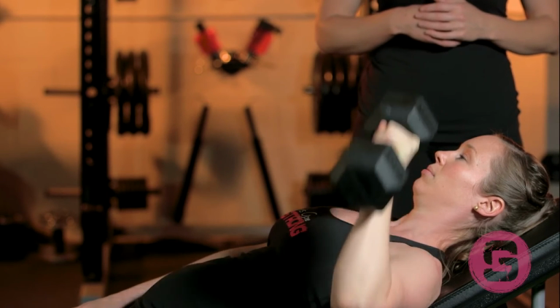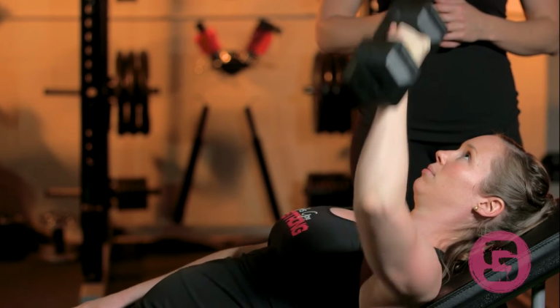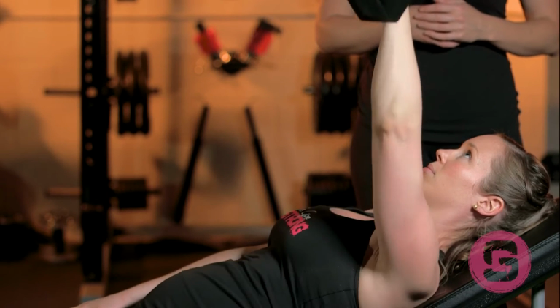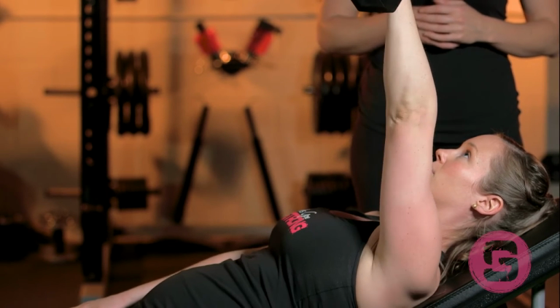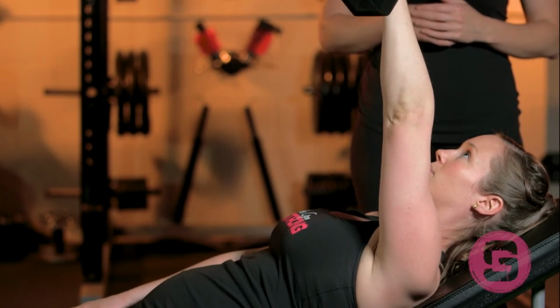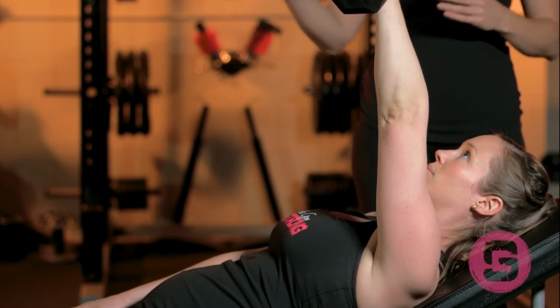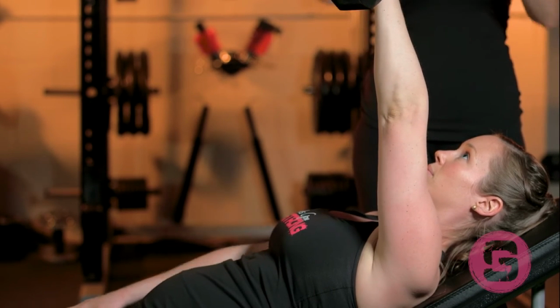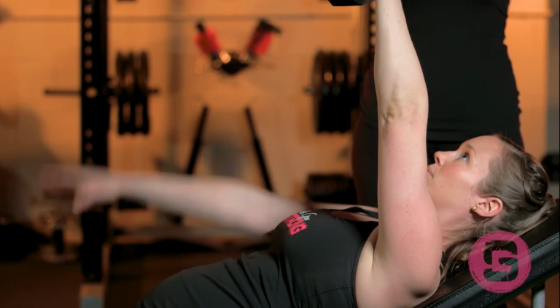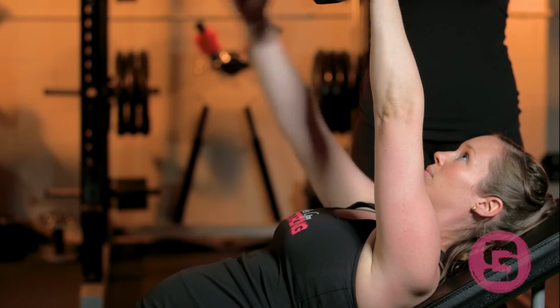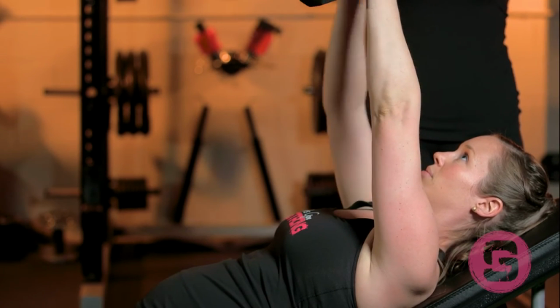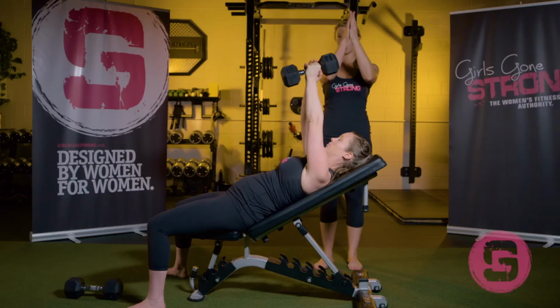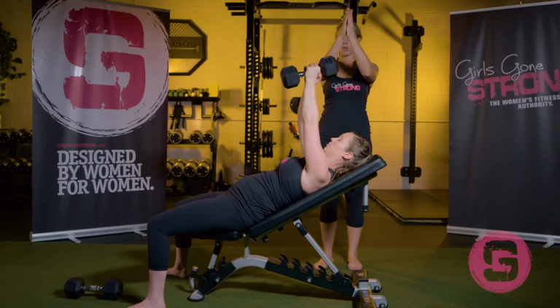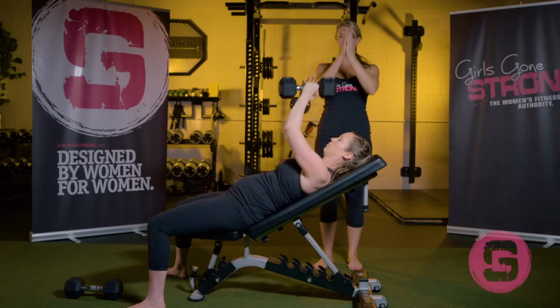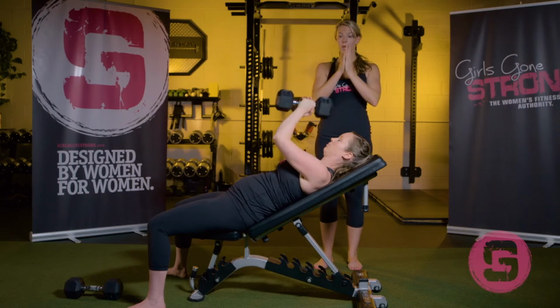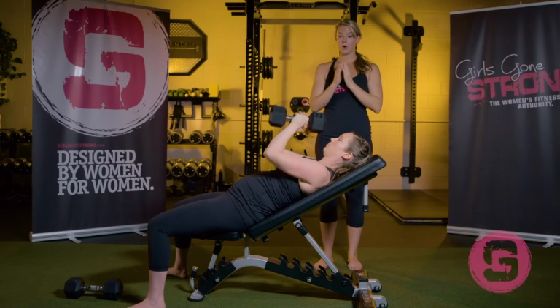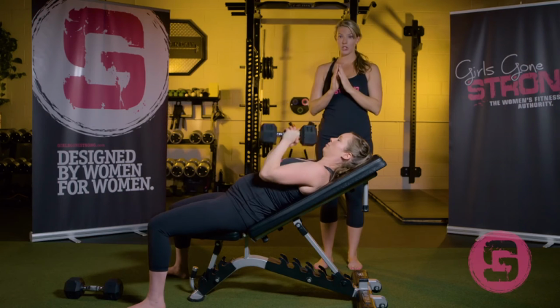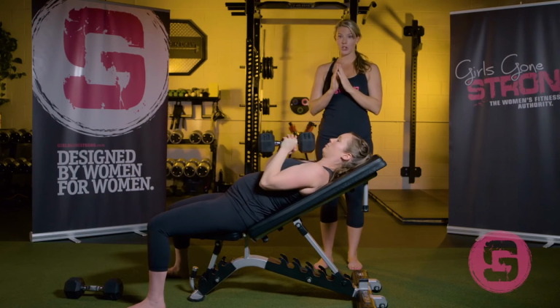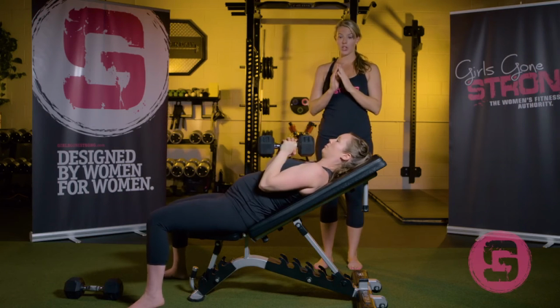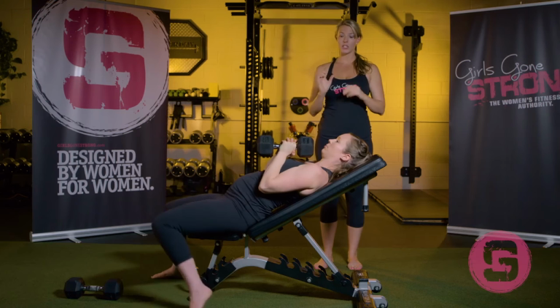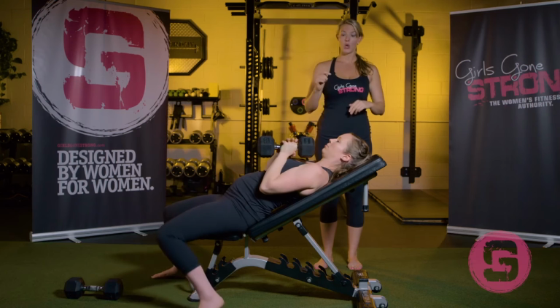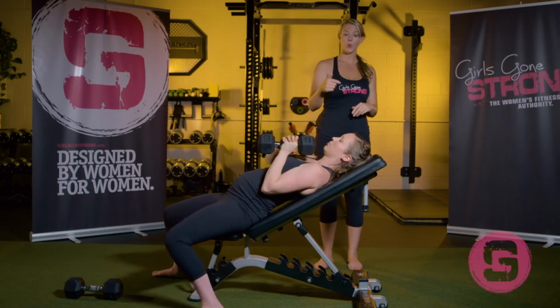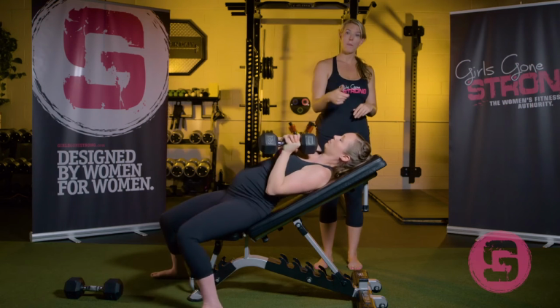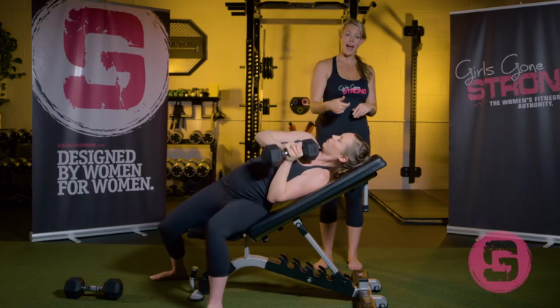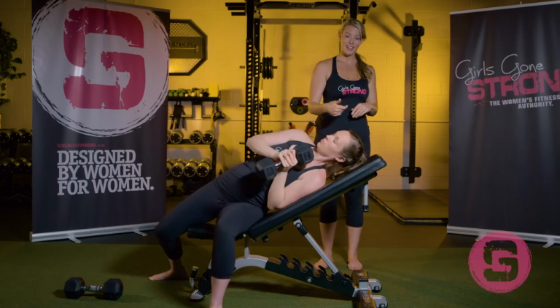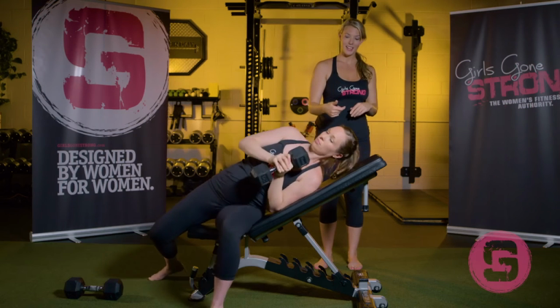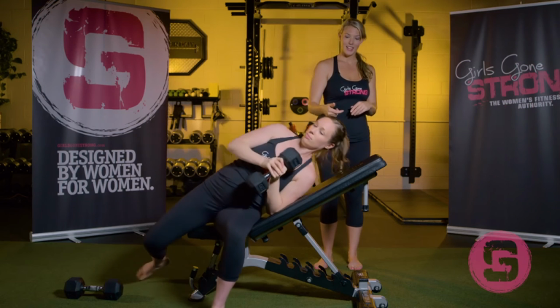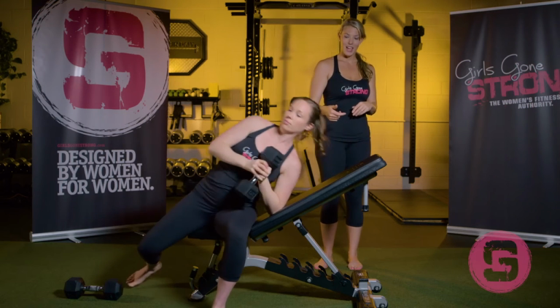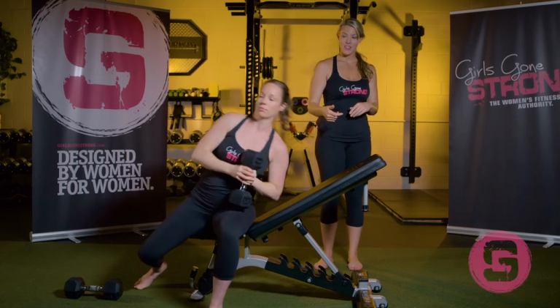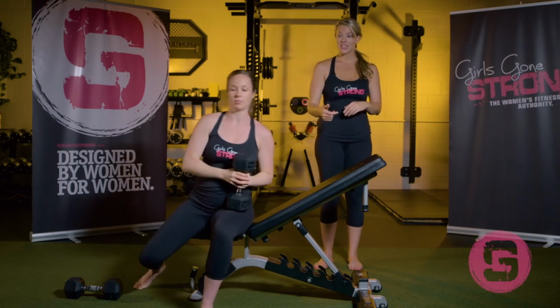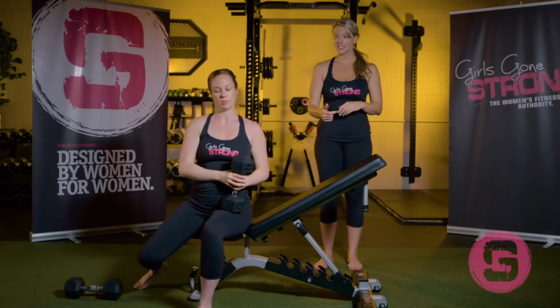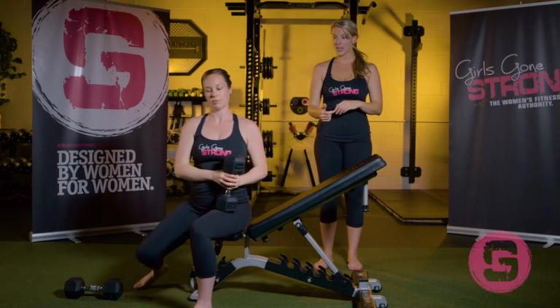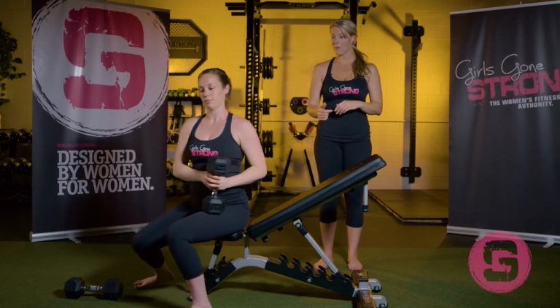When she's done, she's going to grip the dumbbell with two hands, pull it to her chest, roll back, and then sit up.